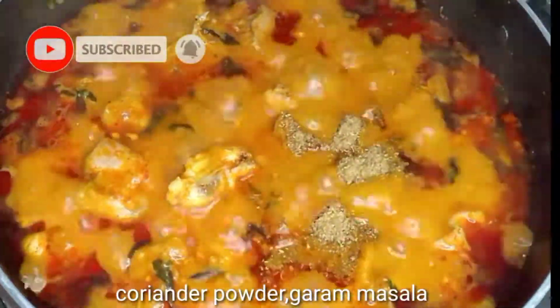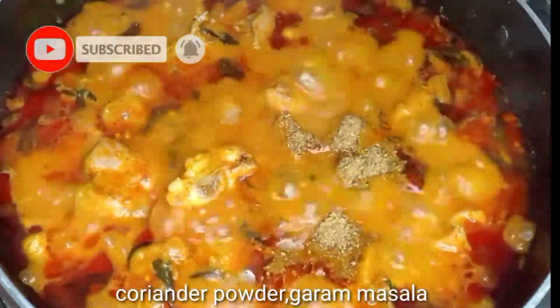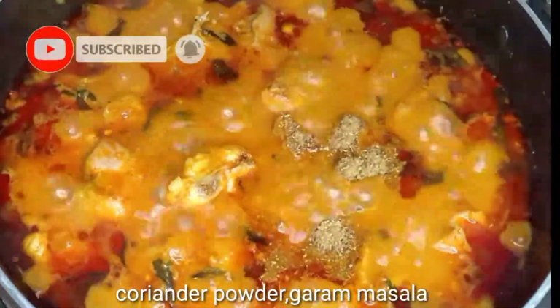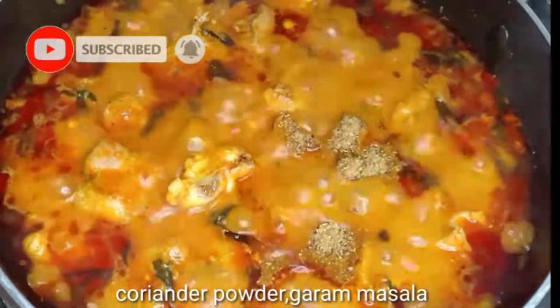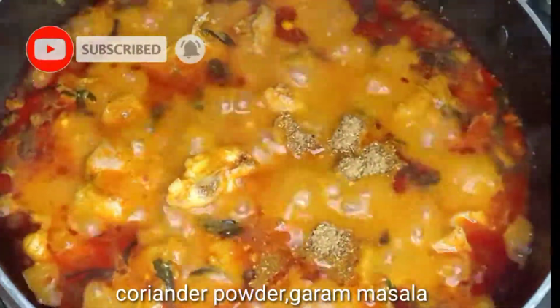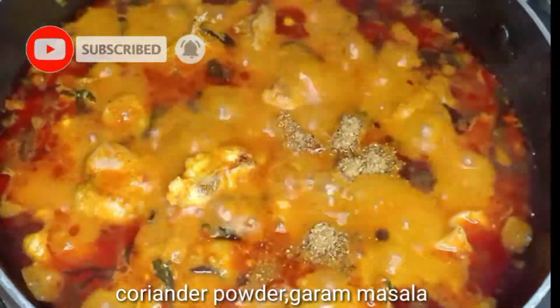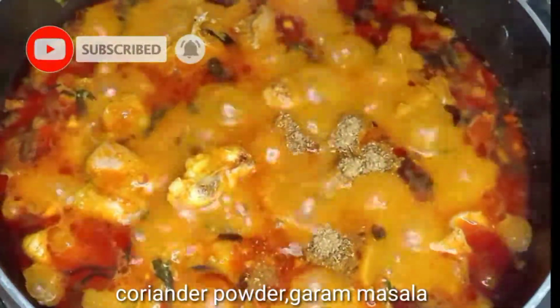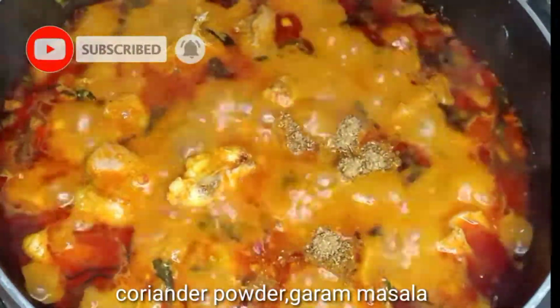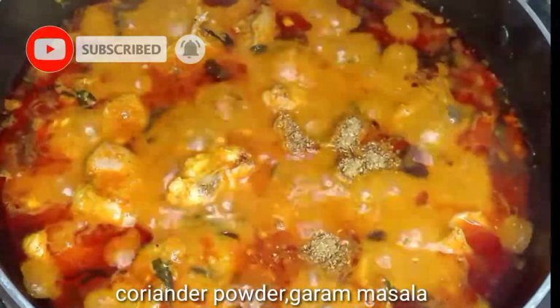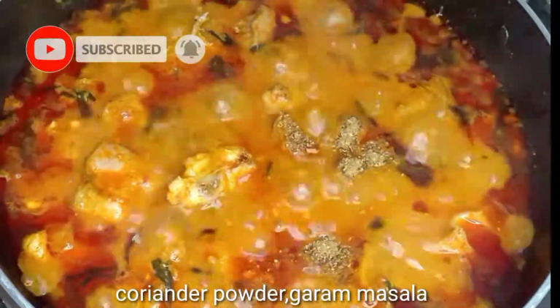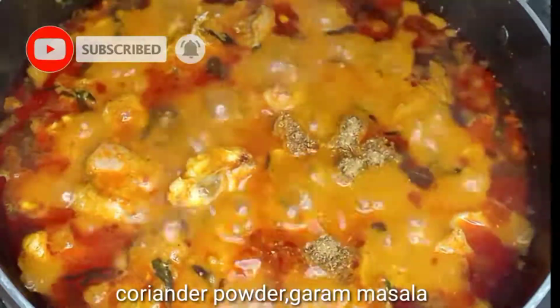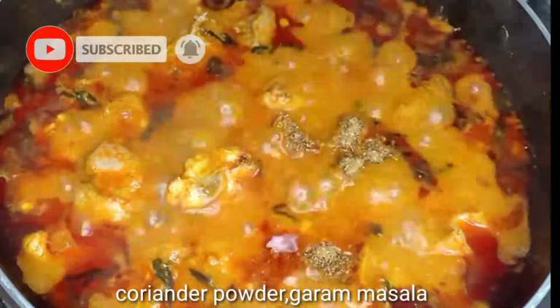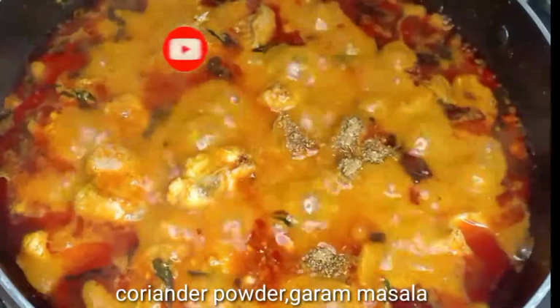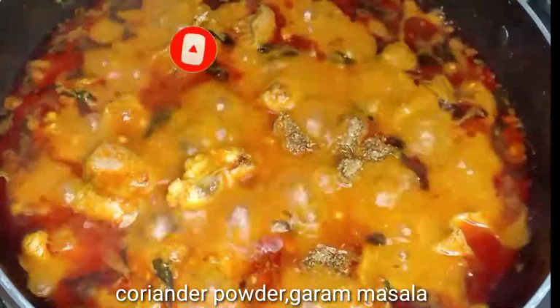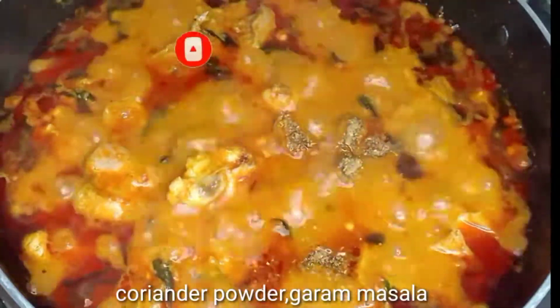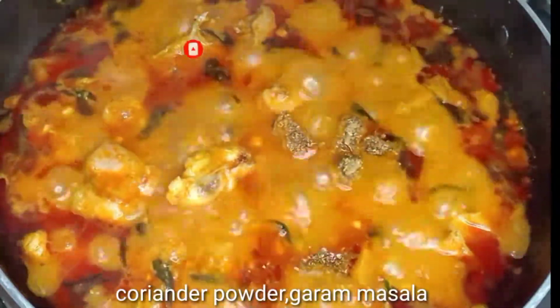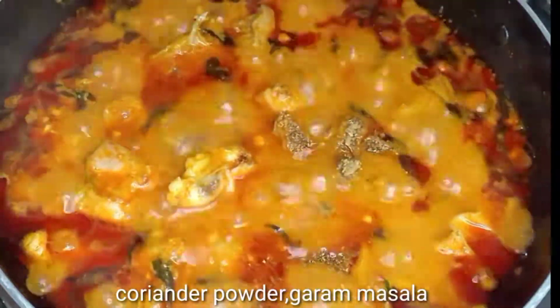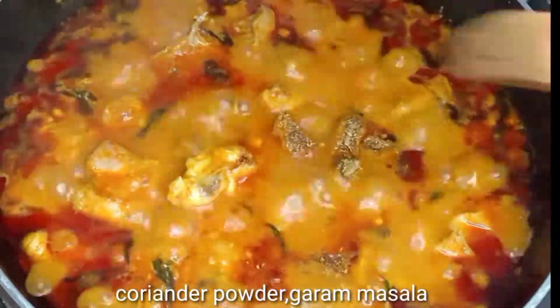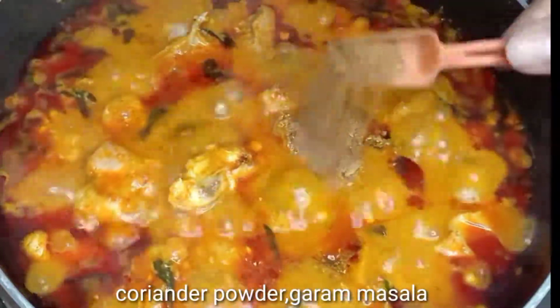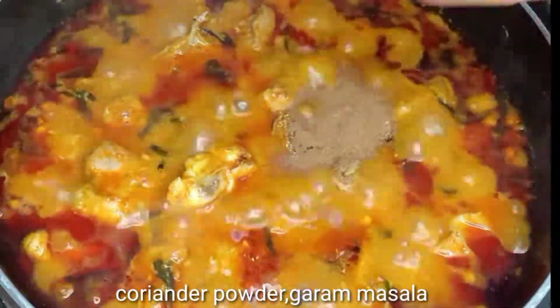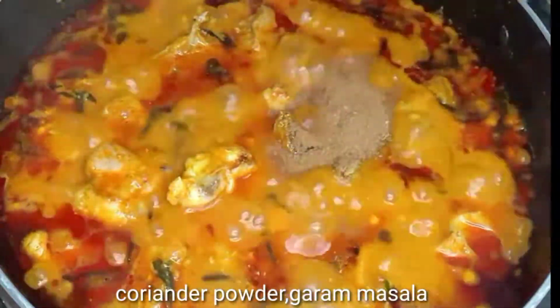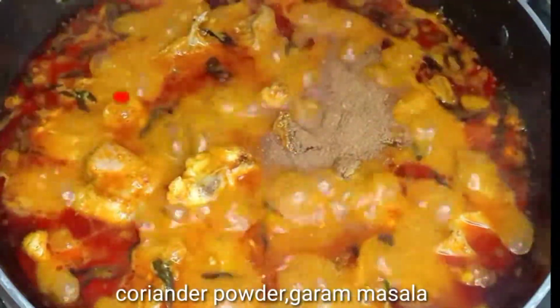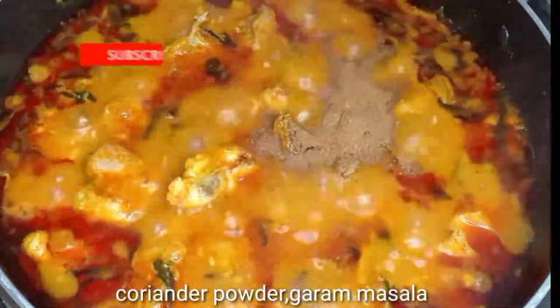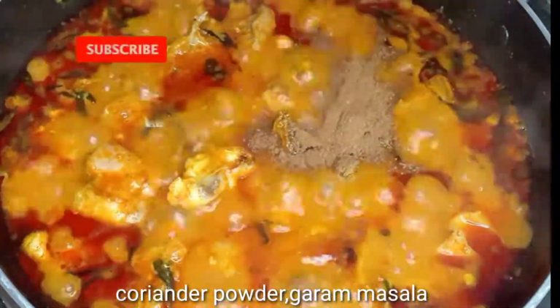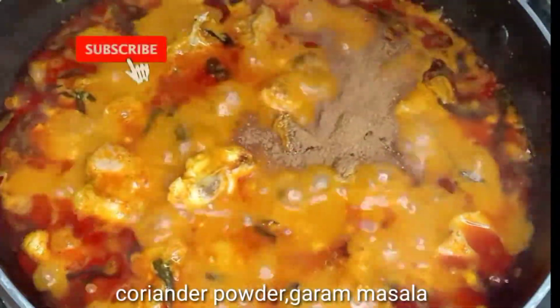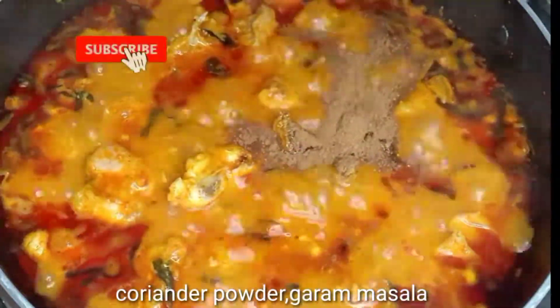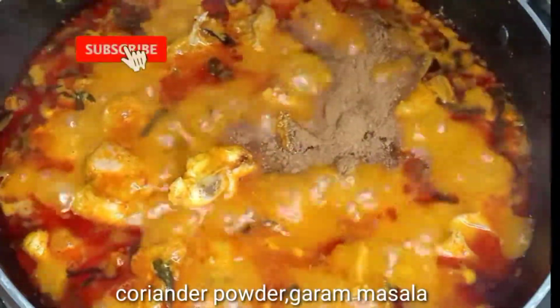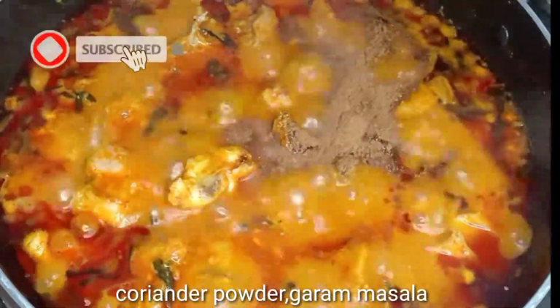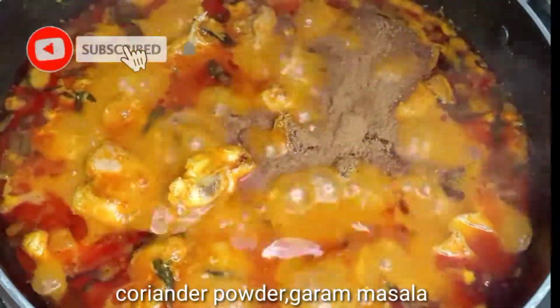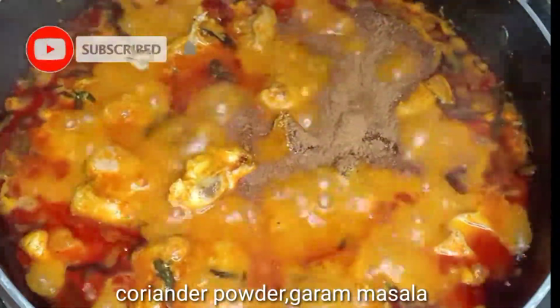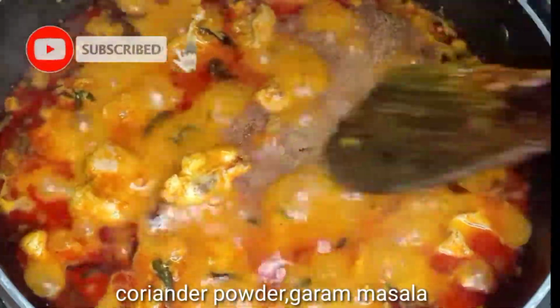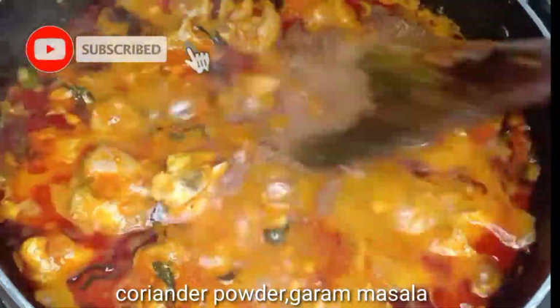Add 1 spoon of dhaniya (coriander) powder and 1 and a half spoons of garam masala. You can find the ingredients list in the description.